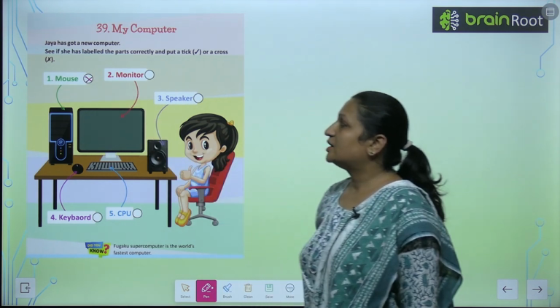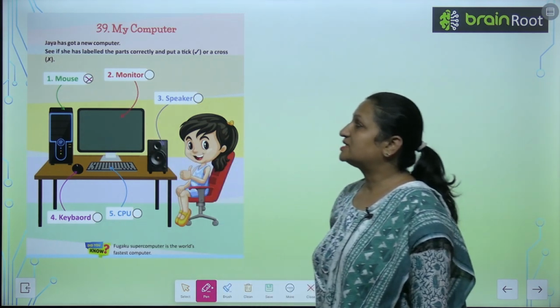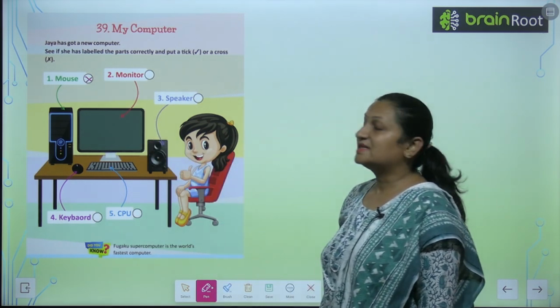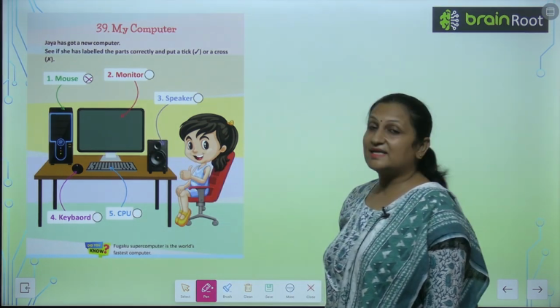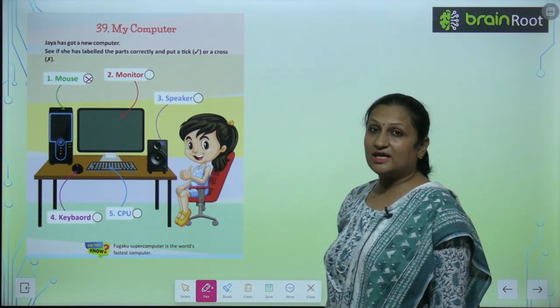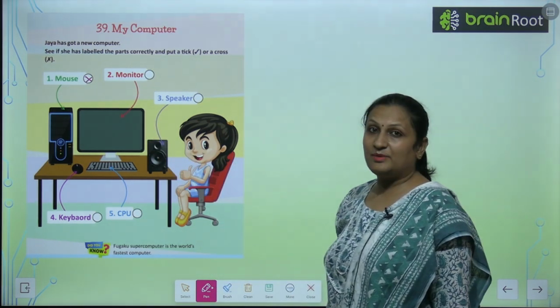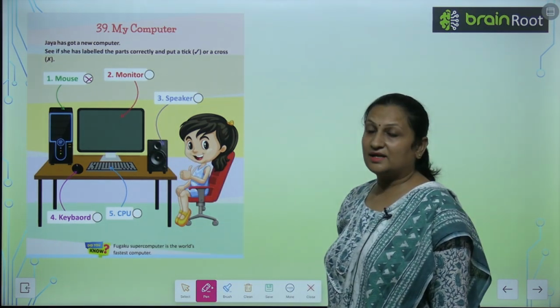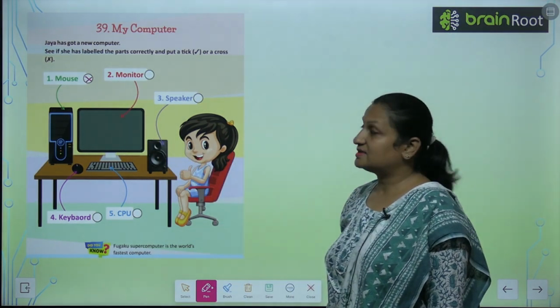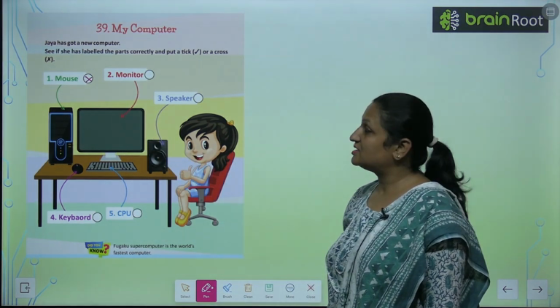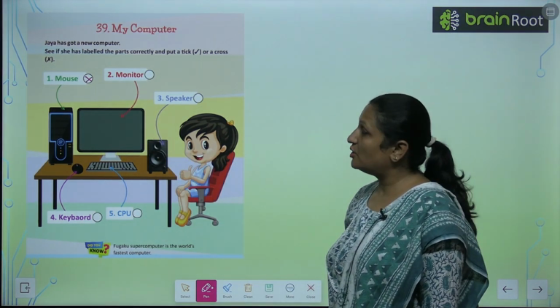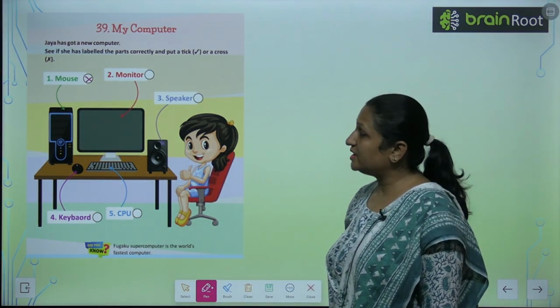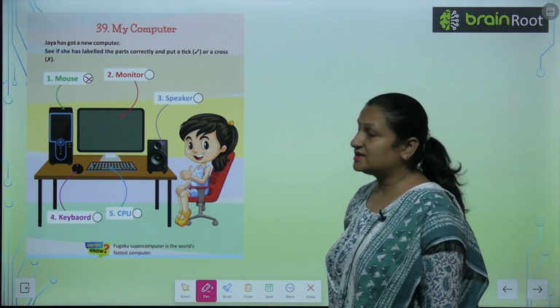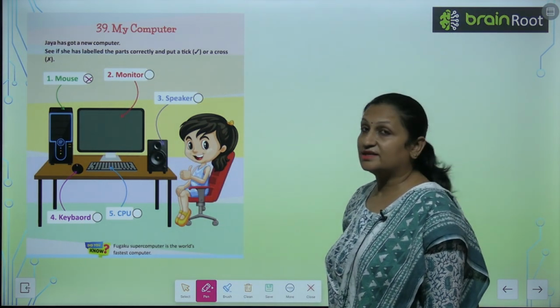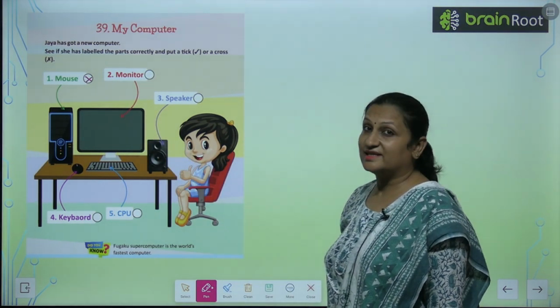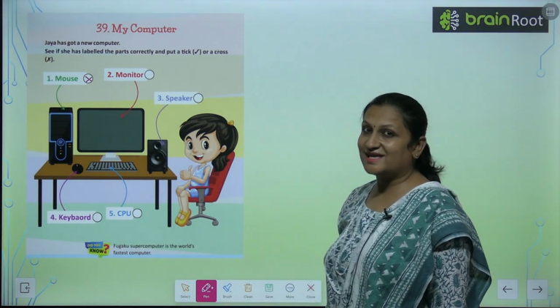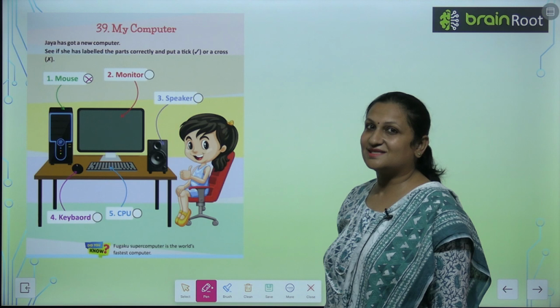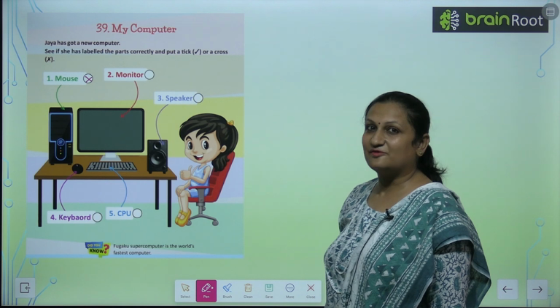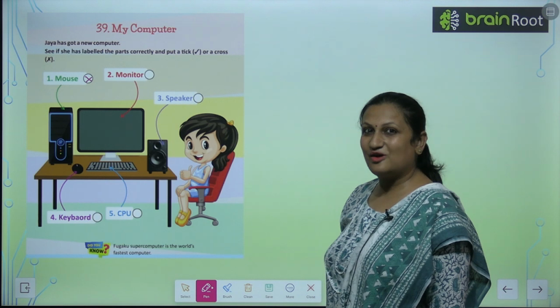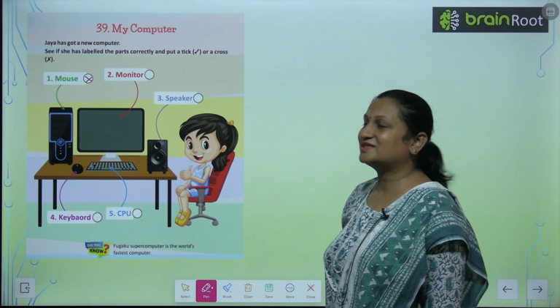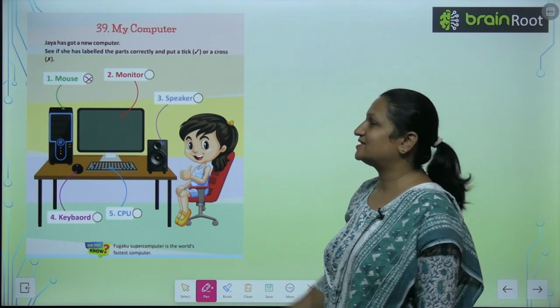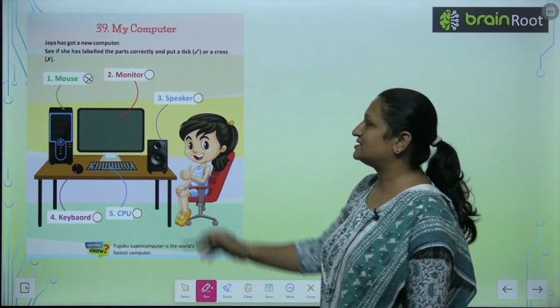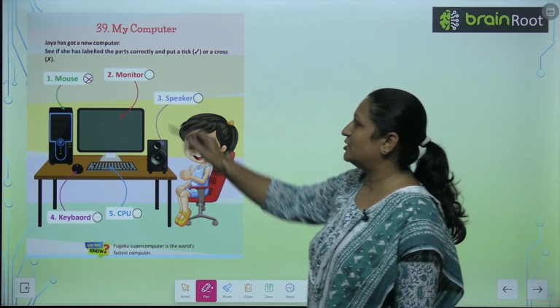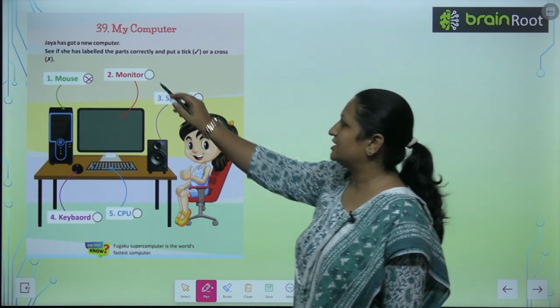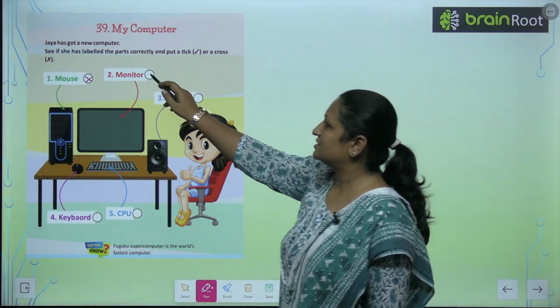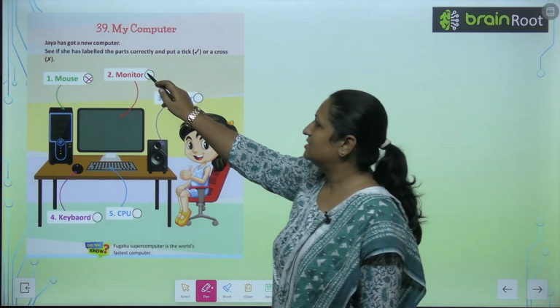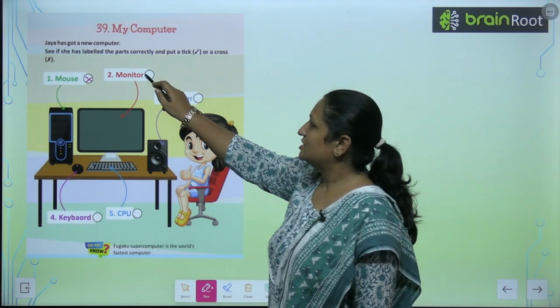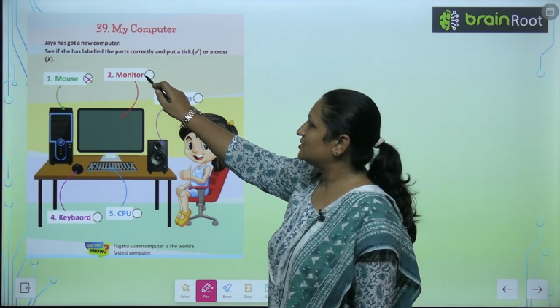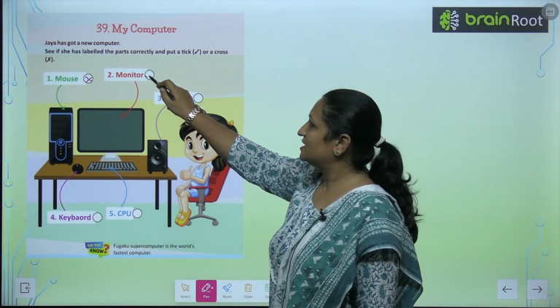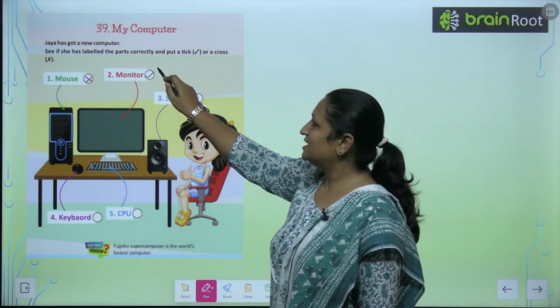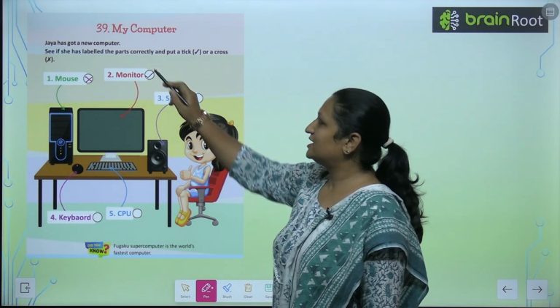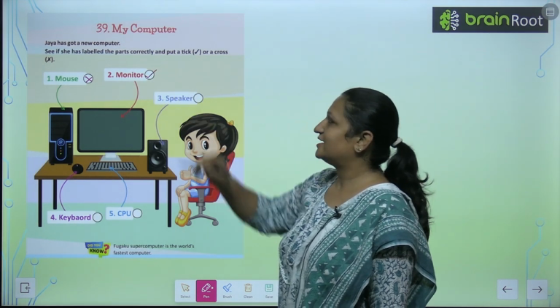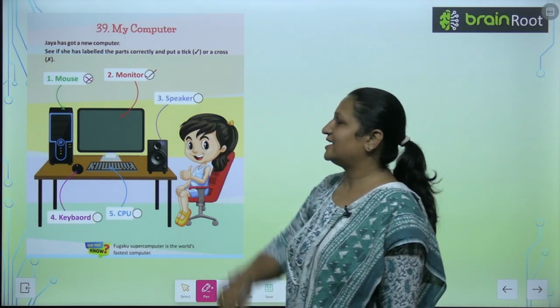Now see the second part. This is labeled as monitor. Yes, of course this is a monitor. So this is correct.